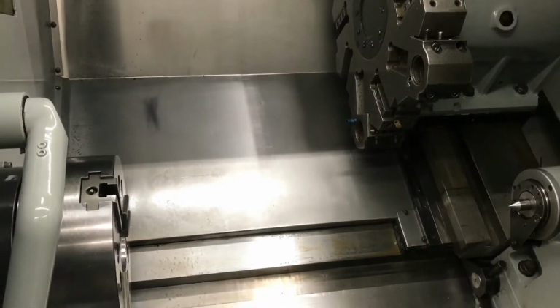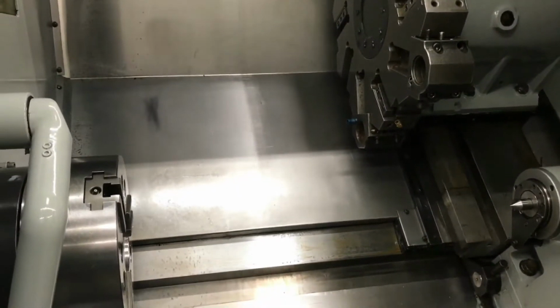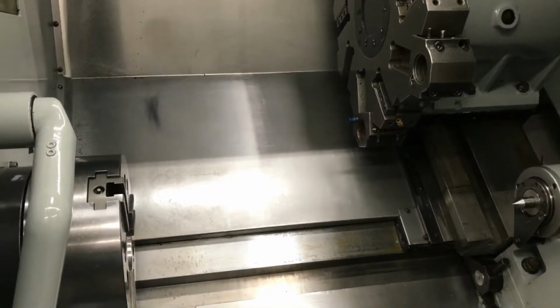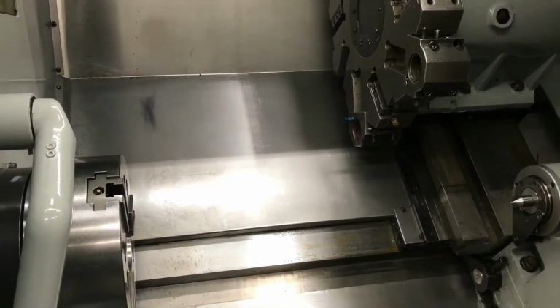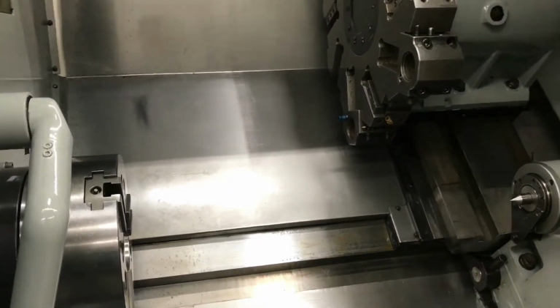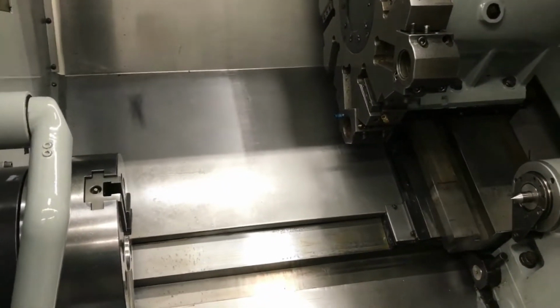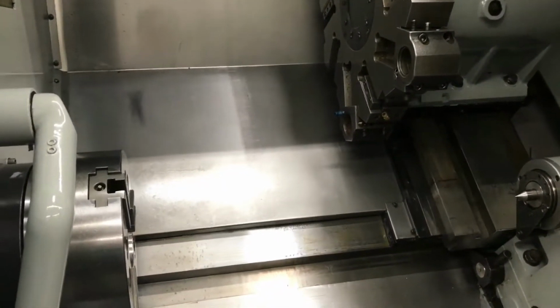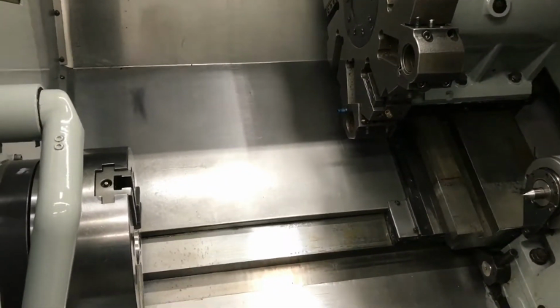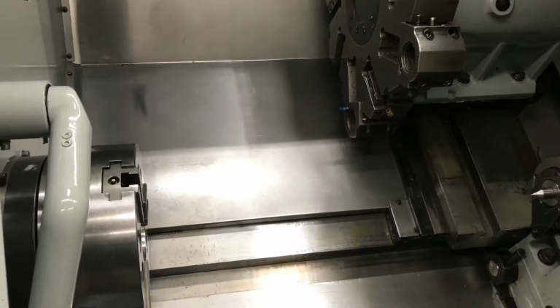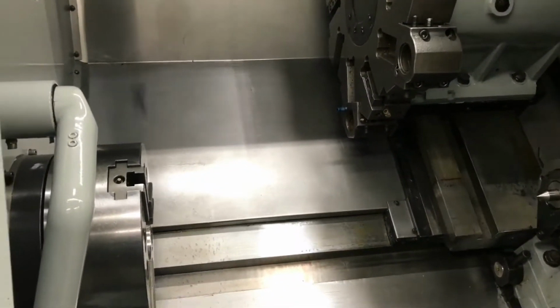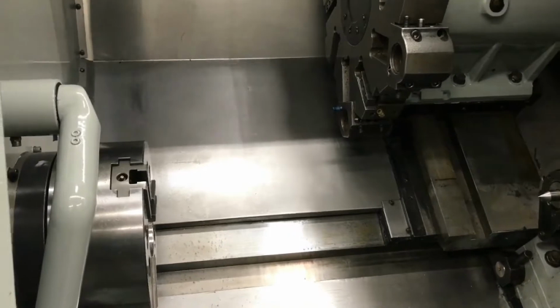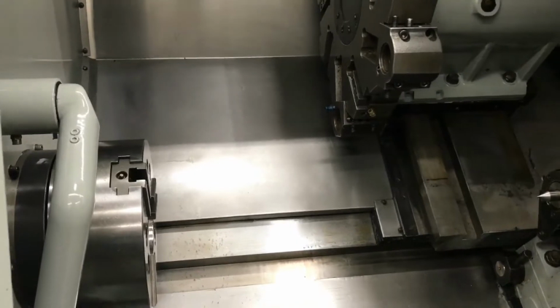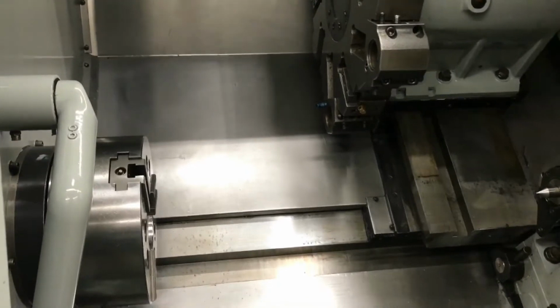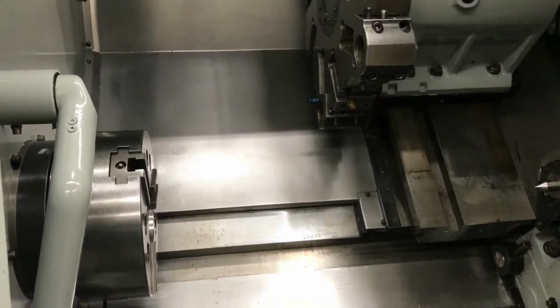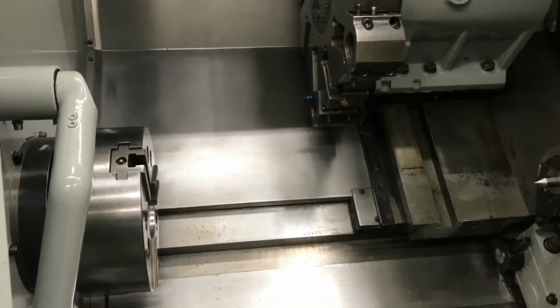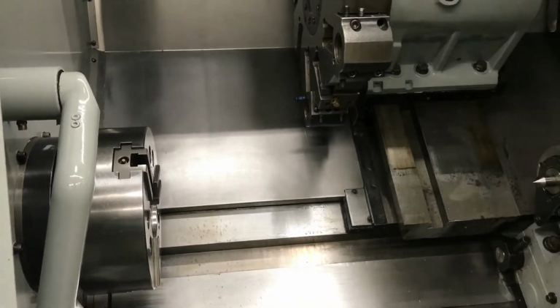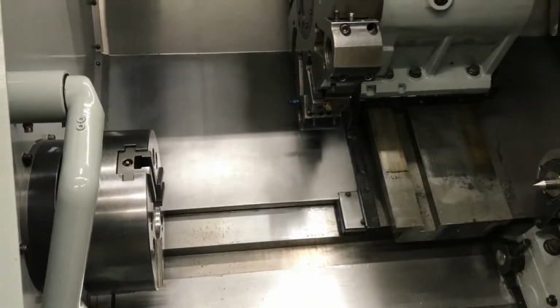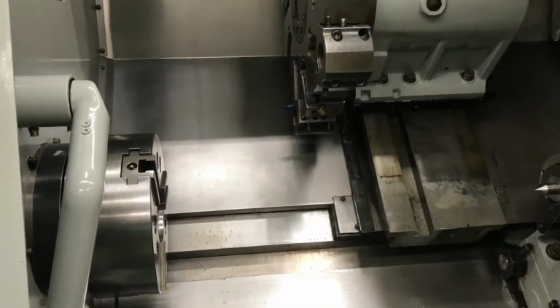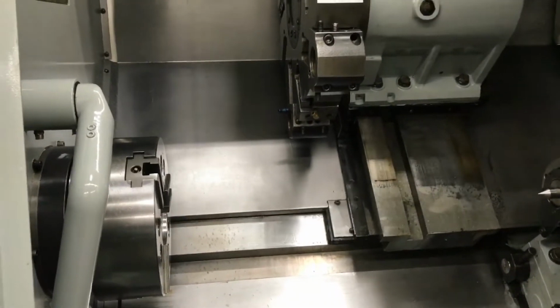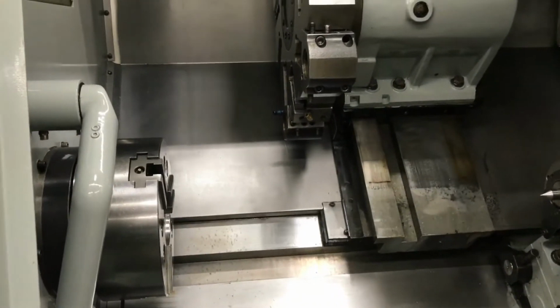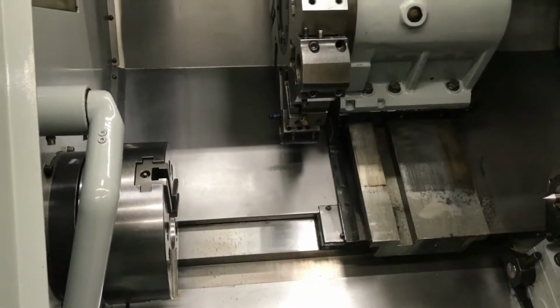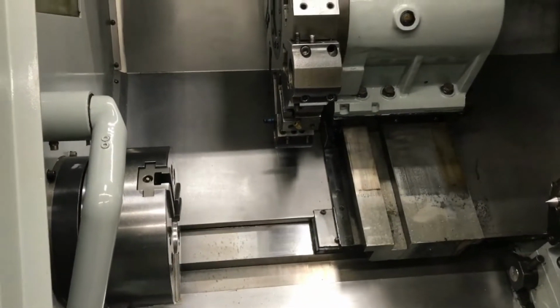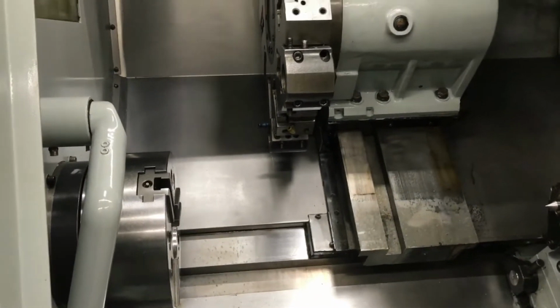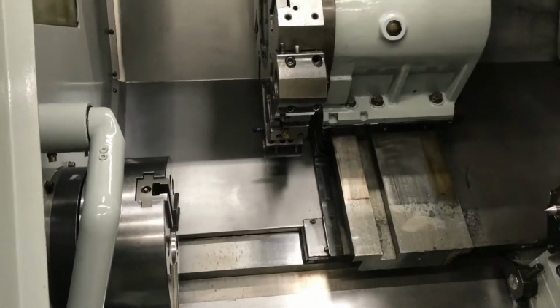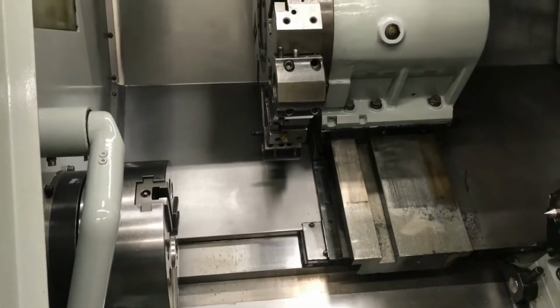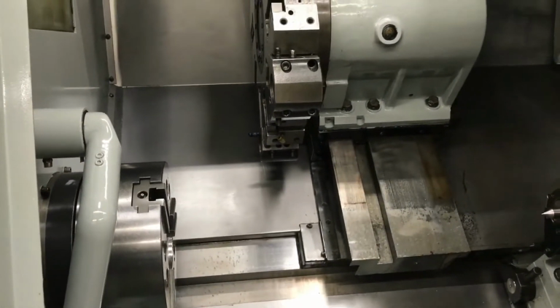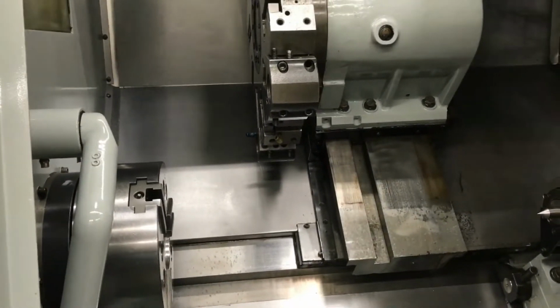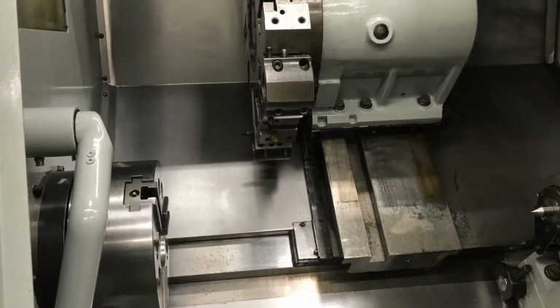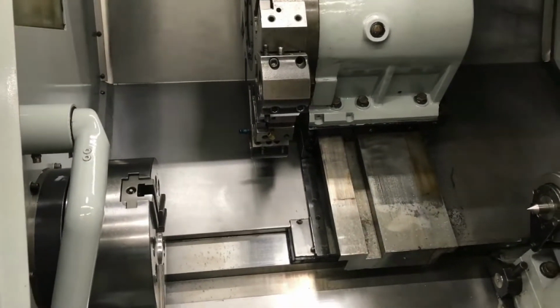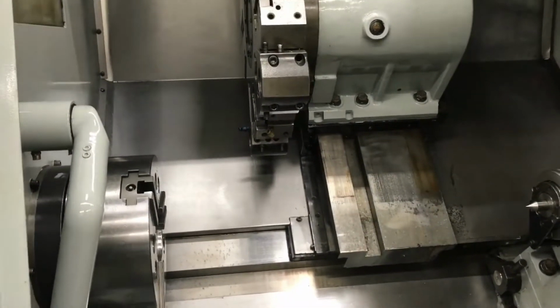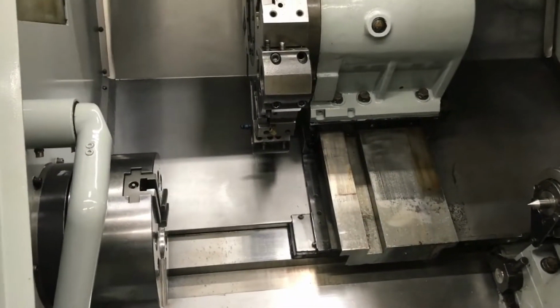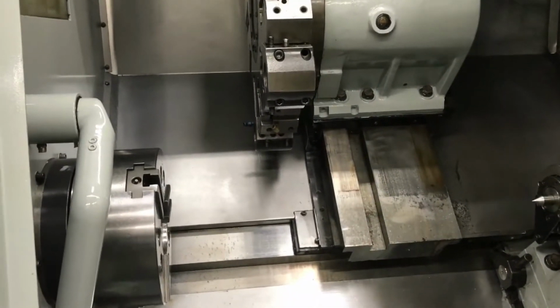I'm going to run the machine and show you a quick little program with the machine working here in a second.